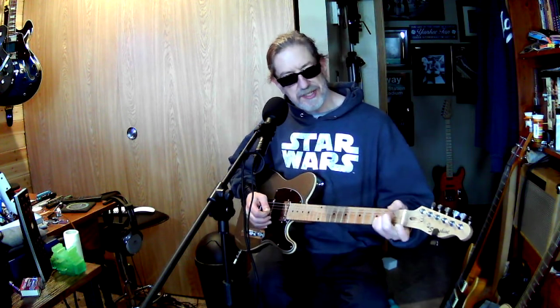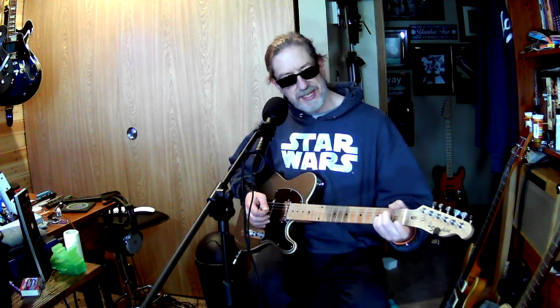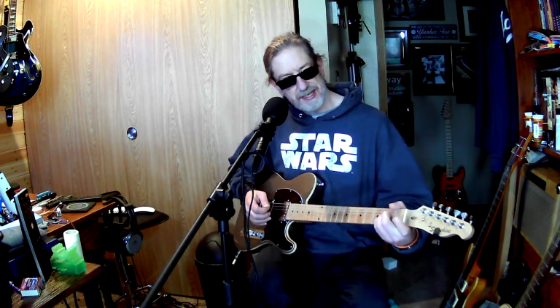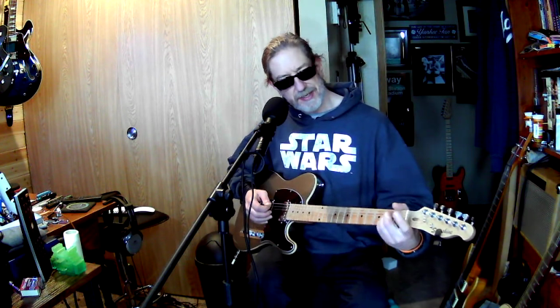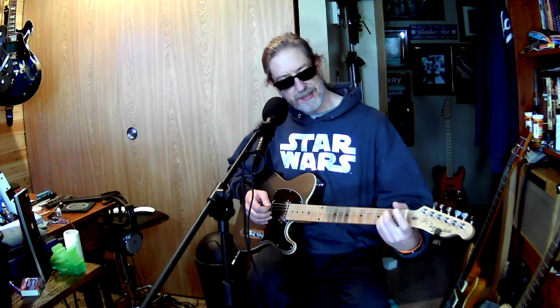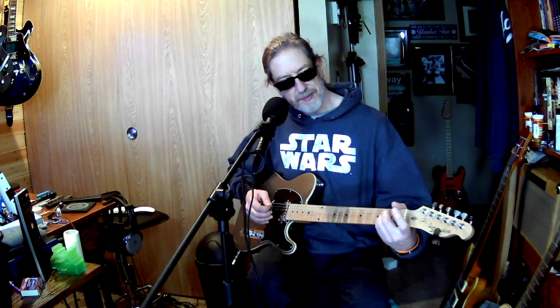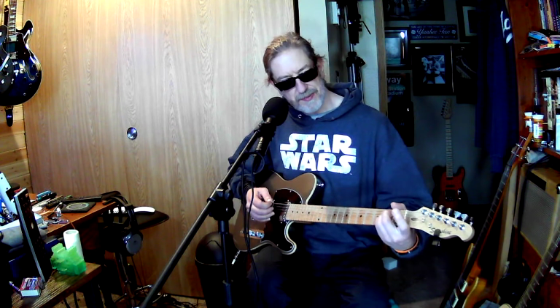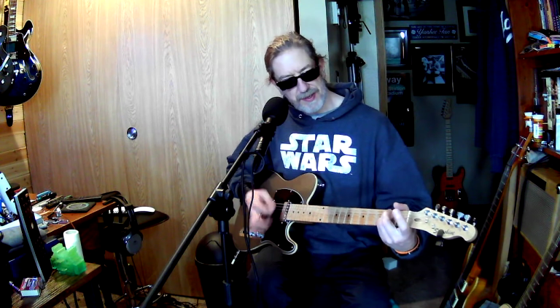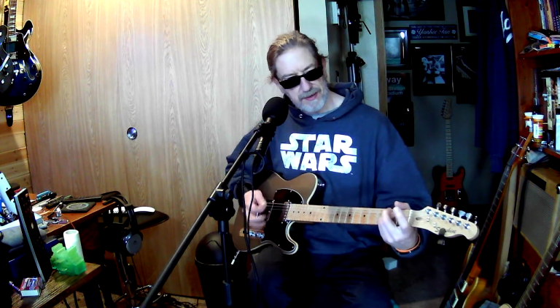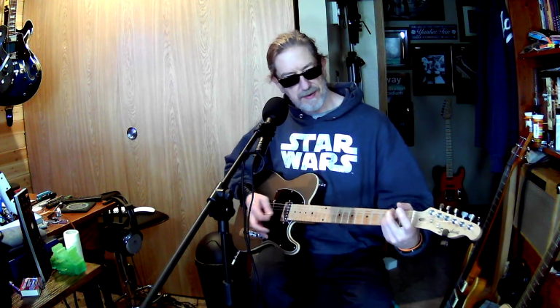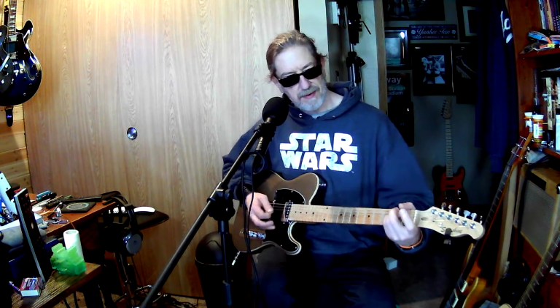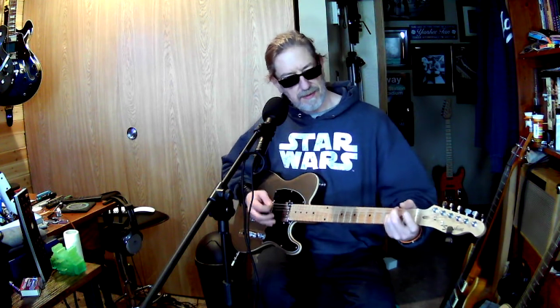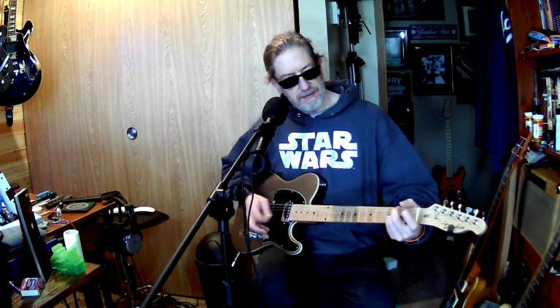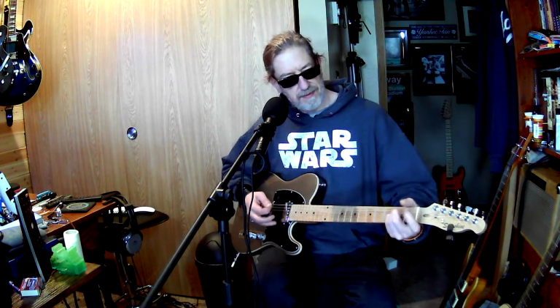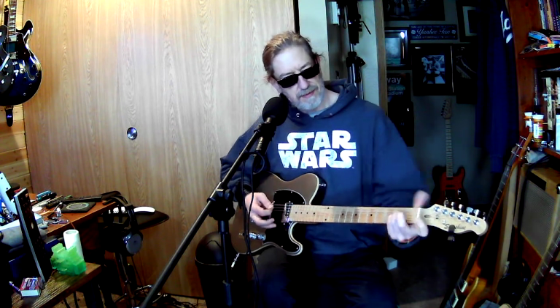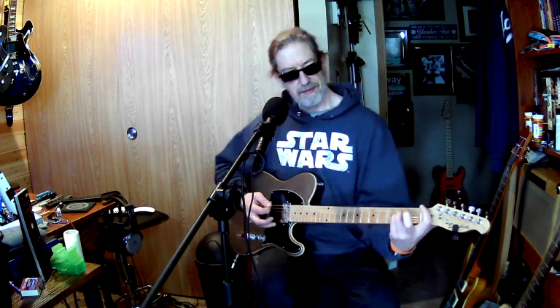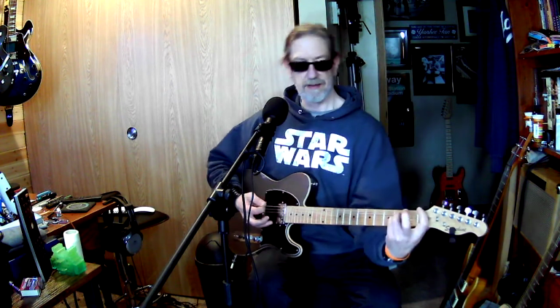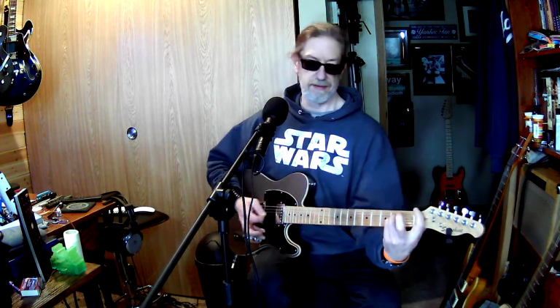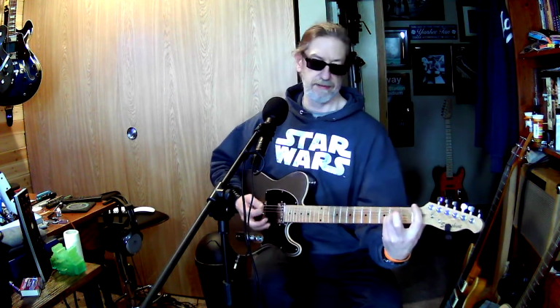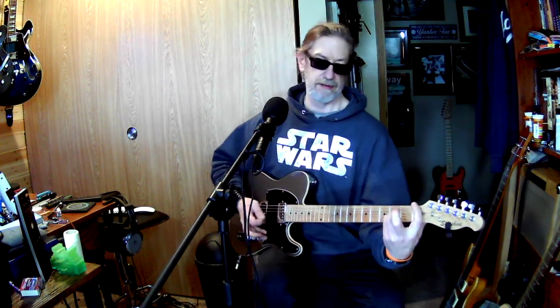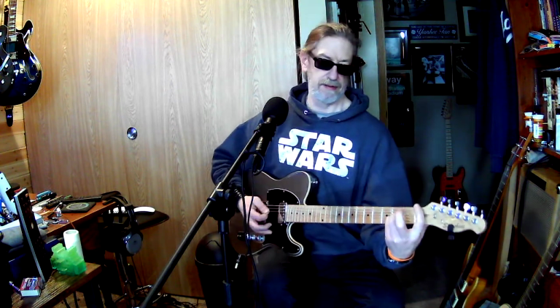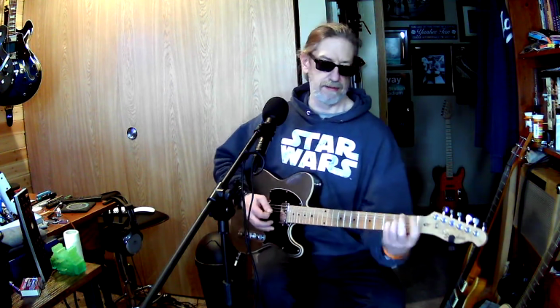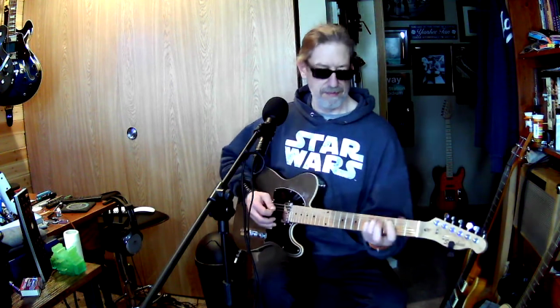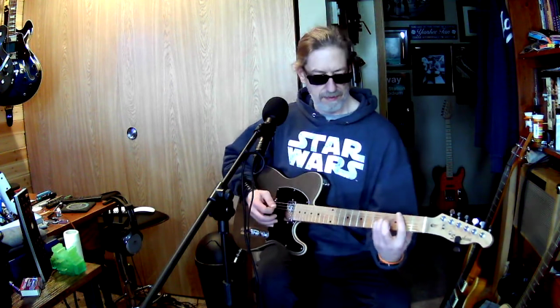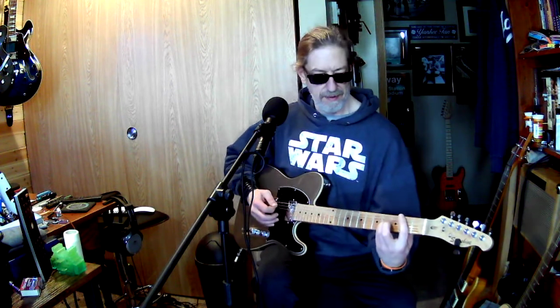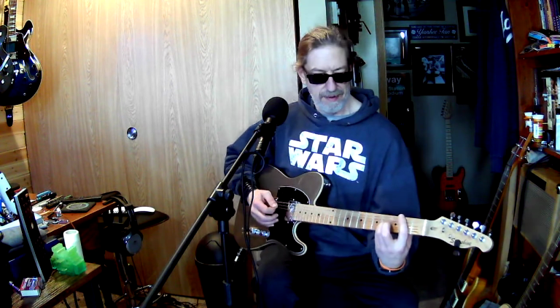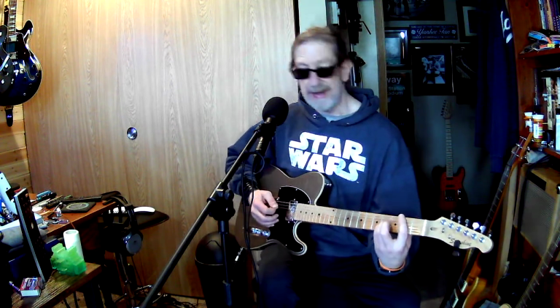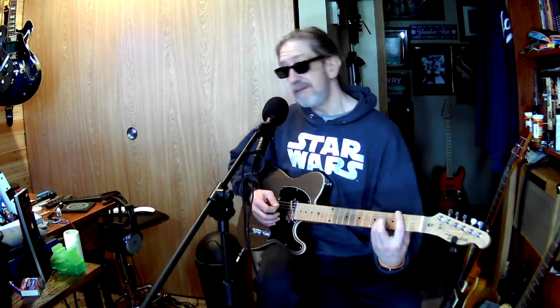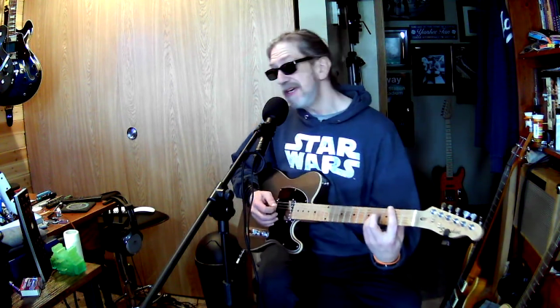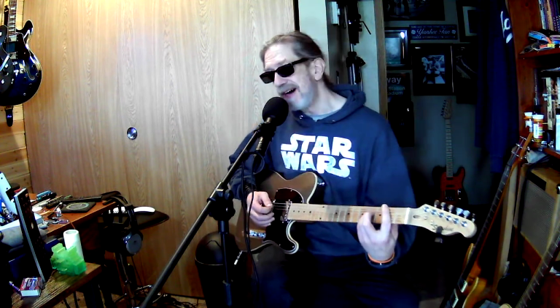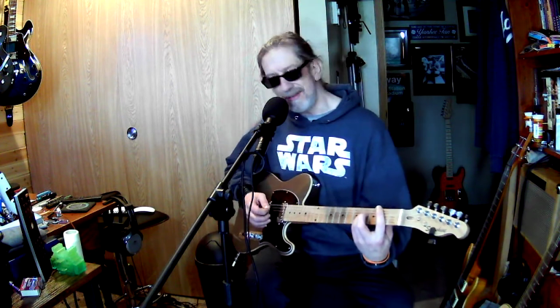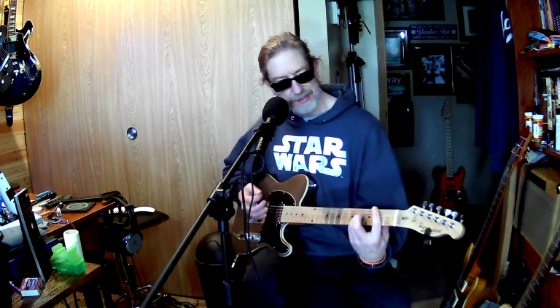Basically these are all fifth chords. Then it's an A5, which is cheating because it's supposed to be different, and then a B5.